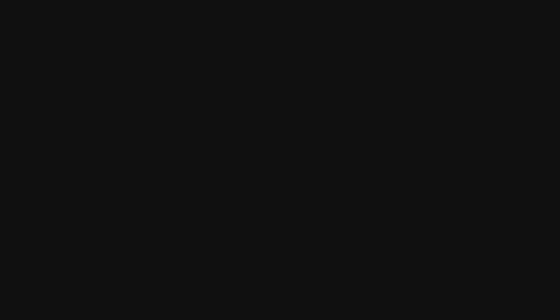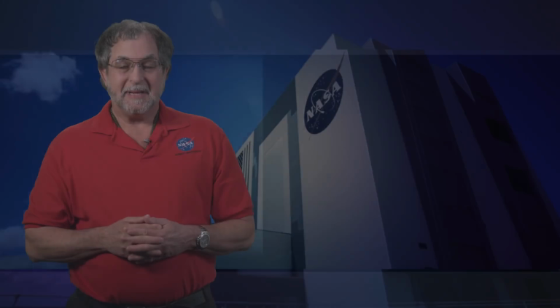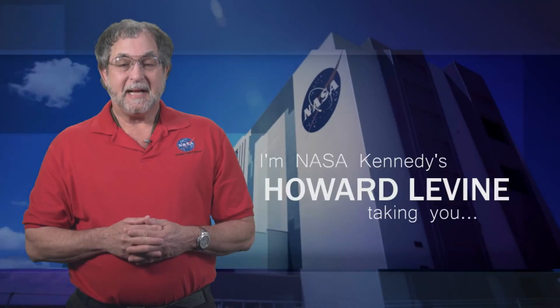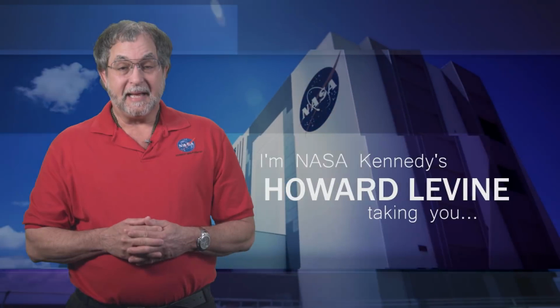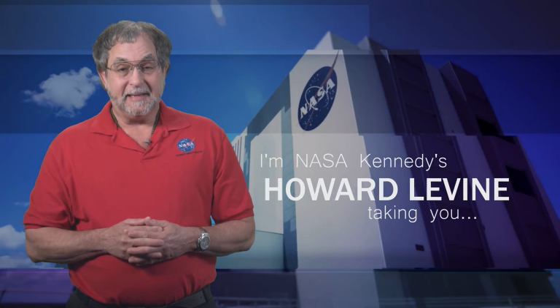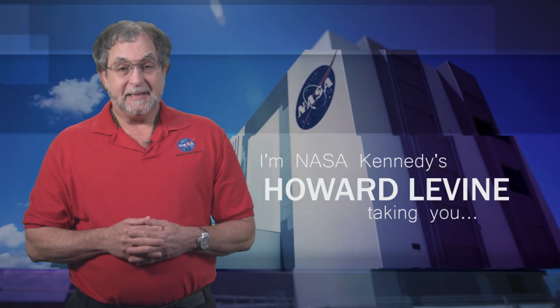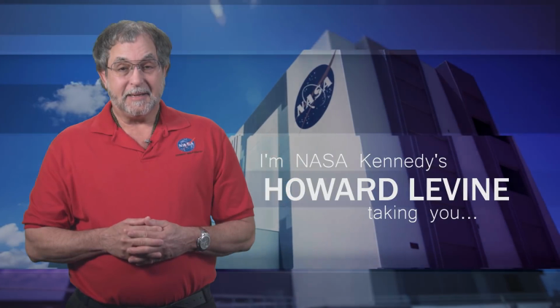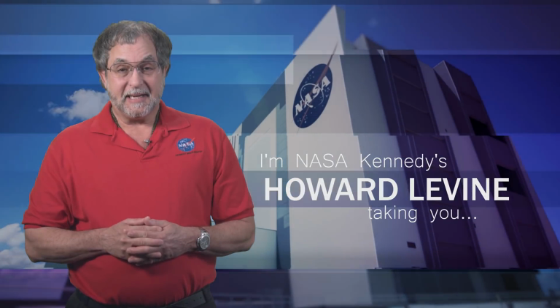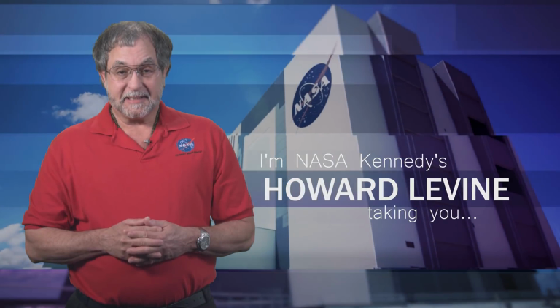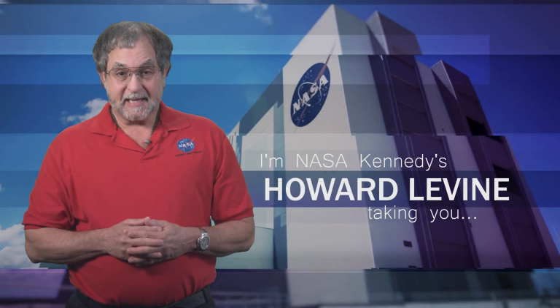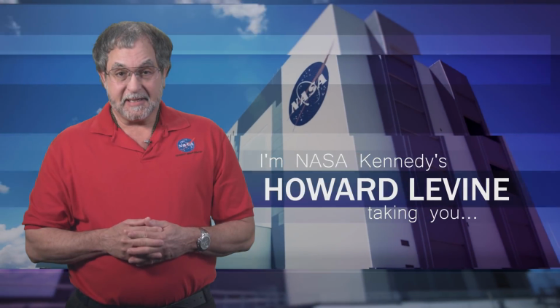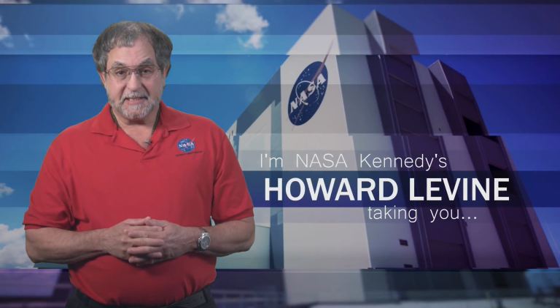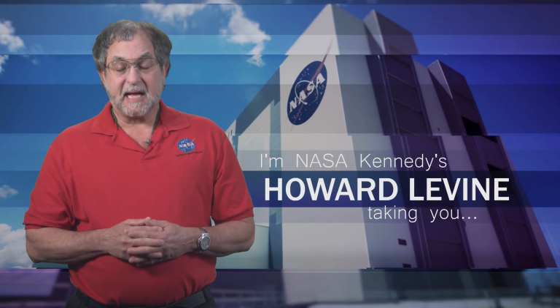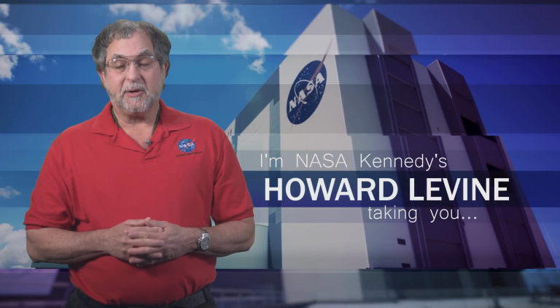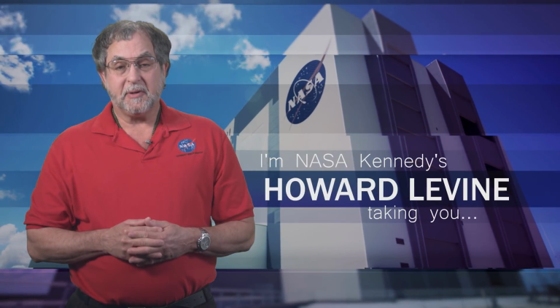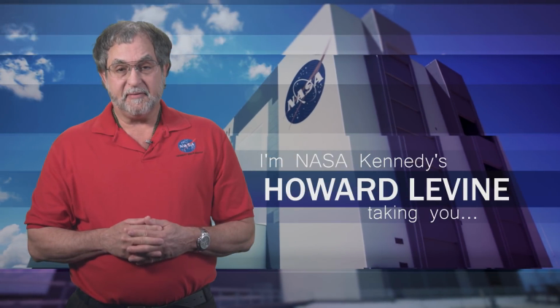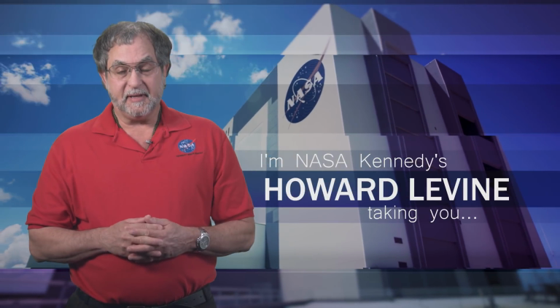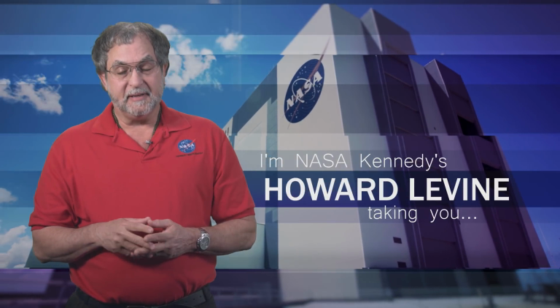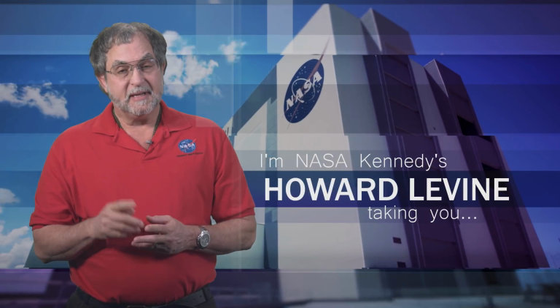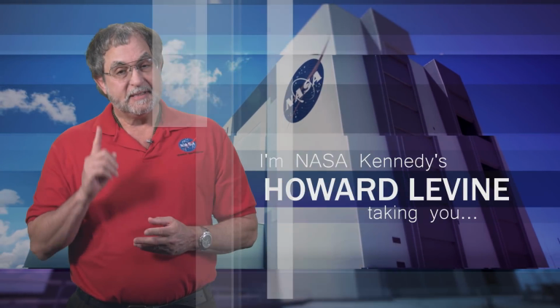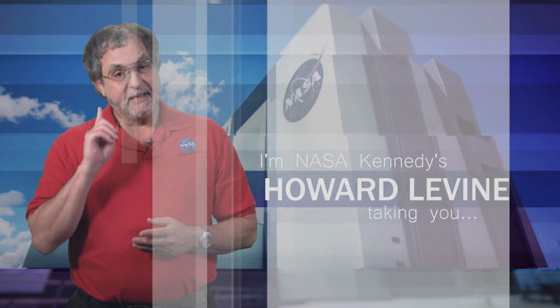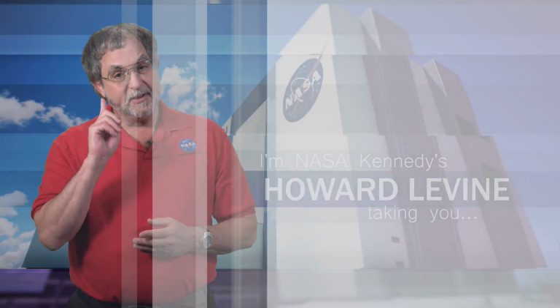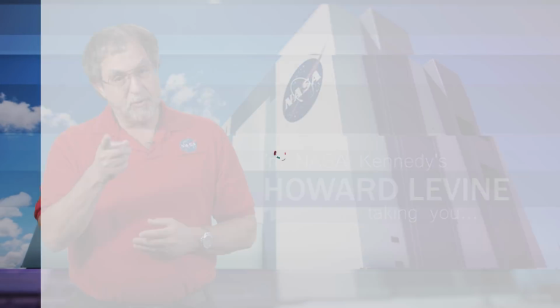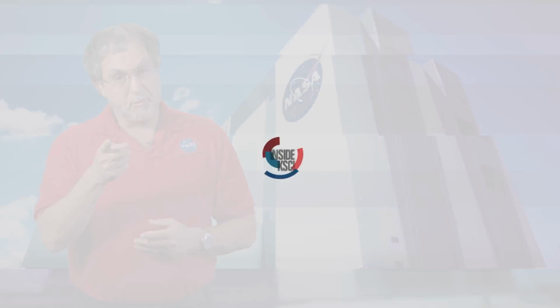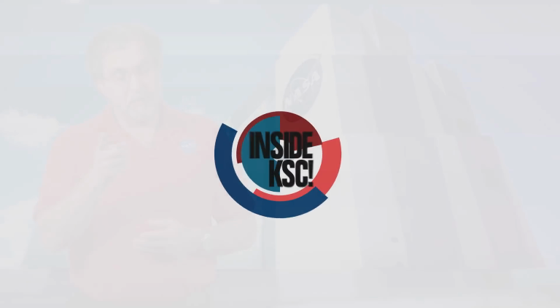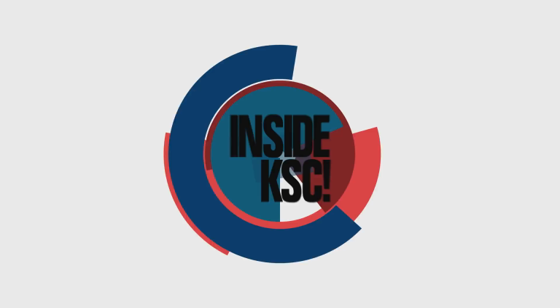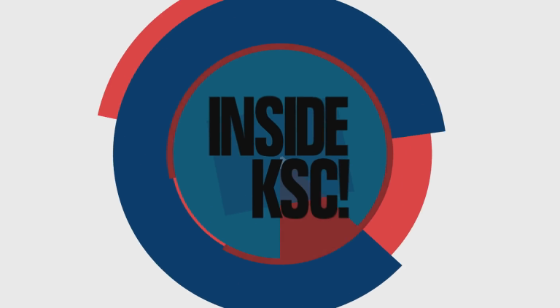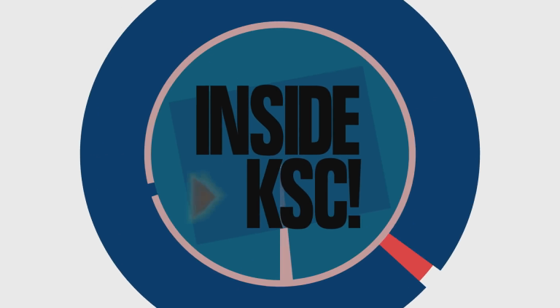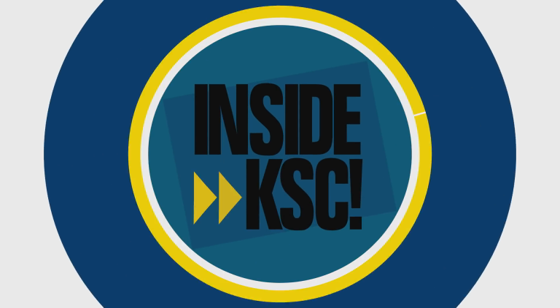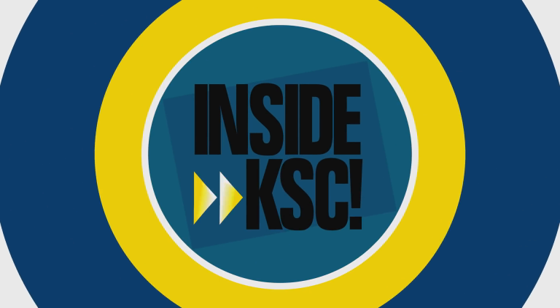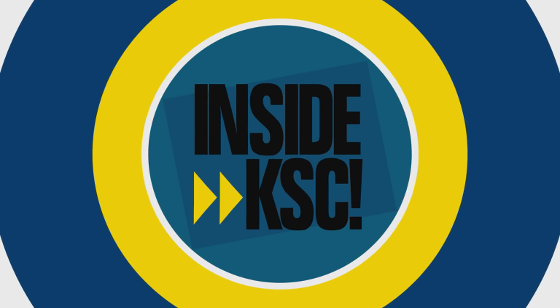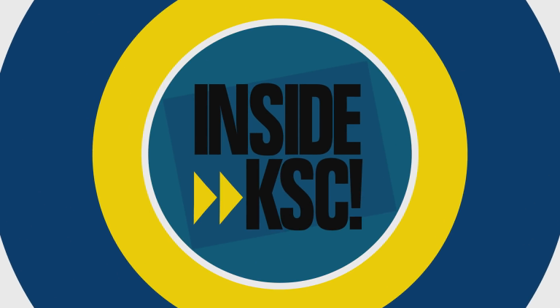Hi, I'm NASA Kennedy's Howard Devine taking you Inside KSC.